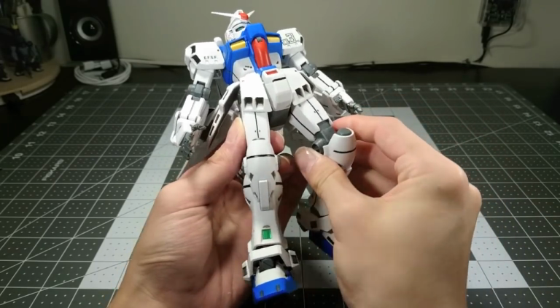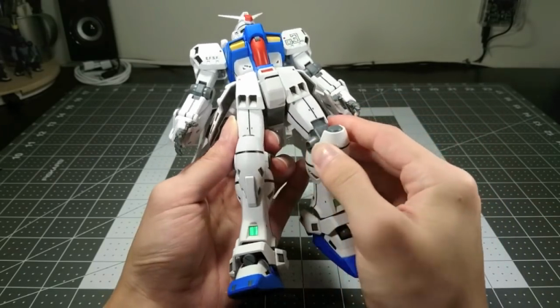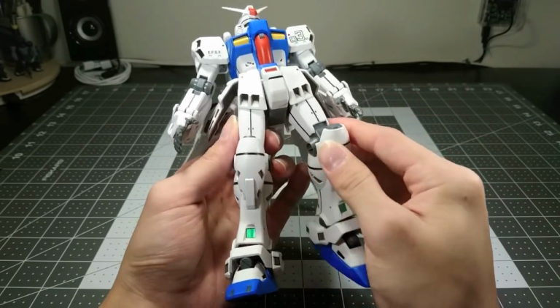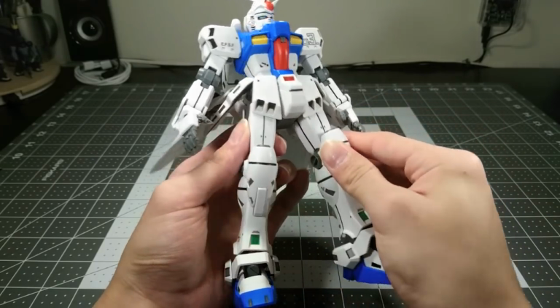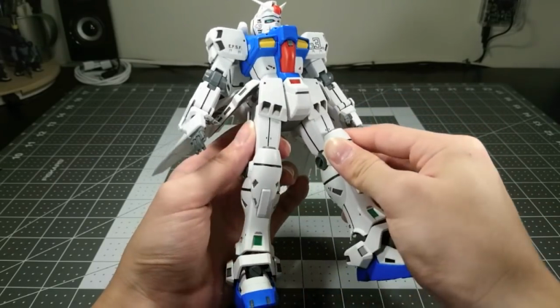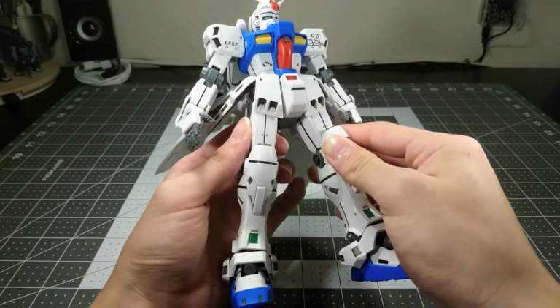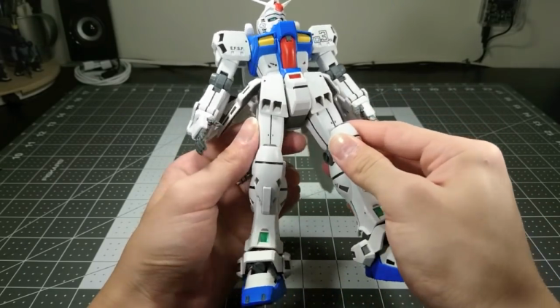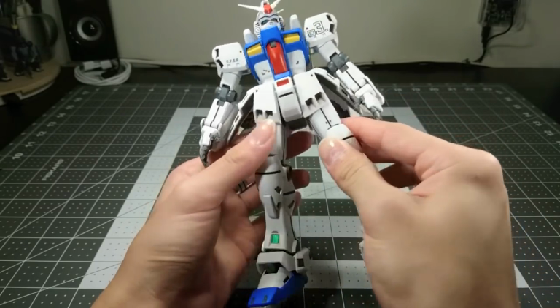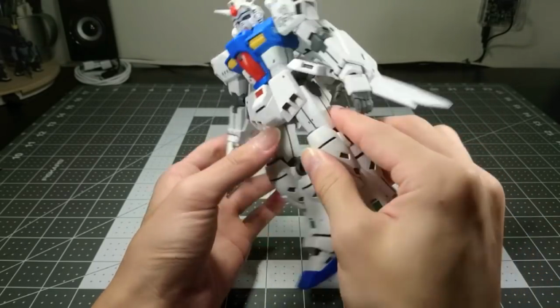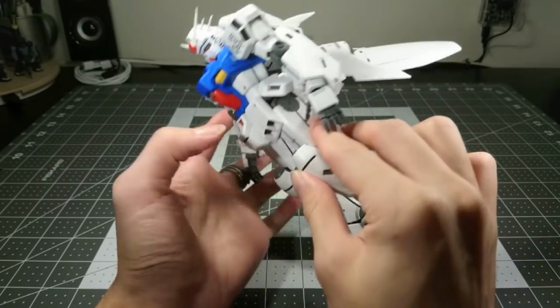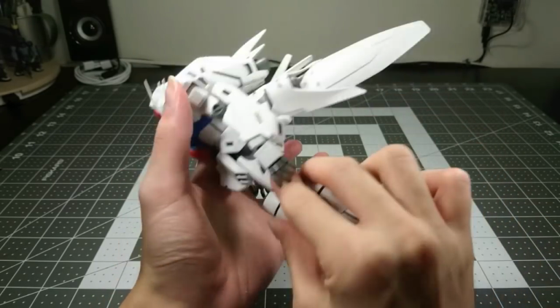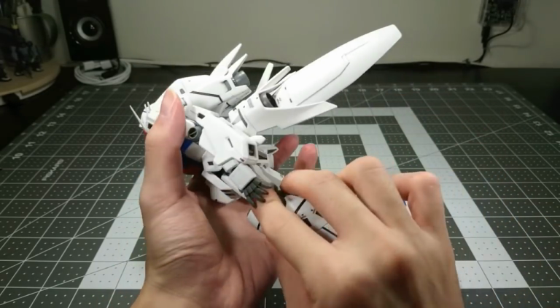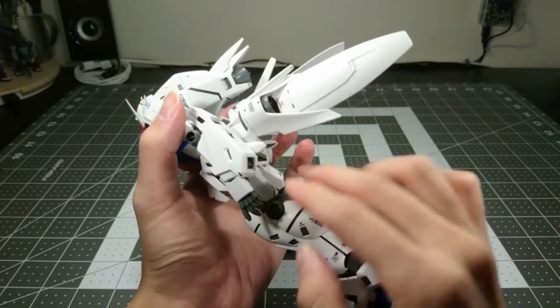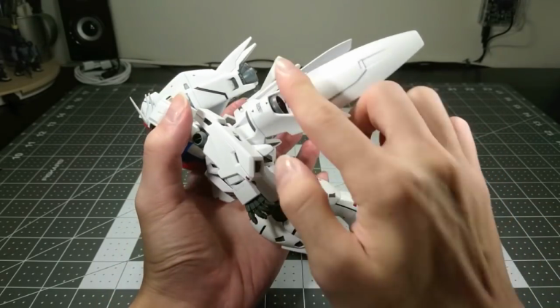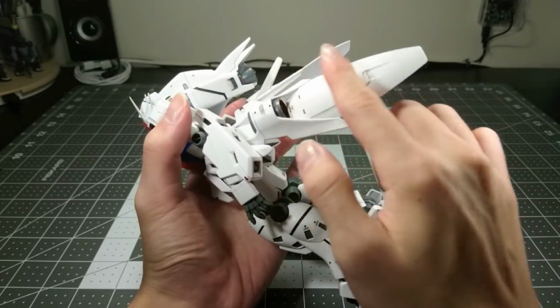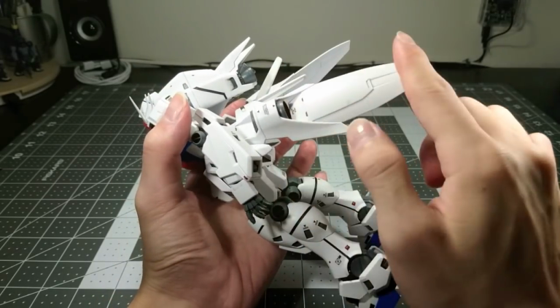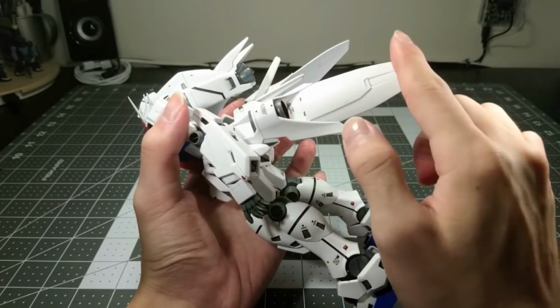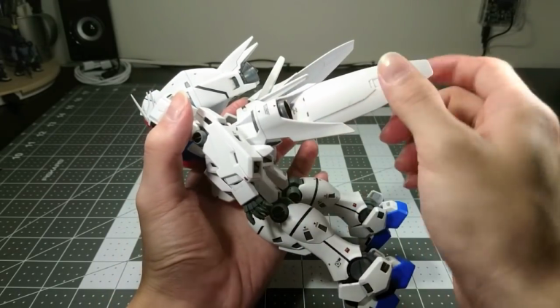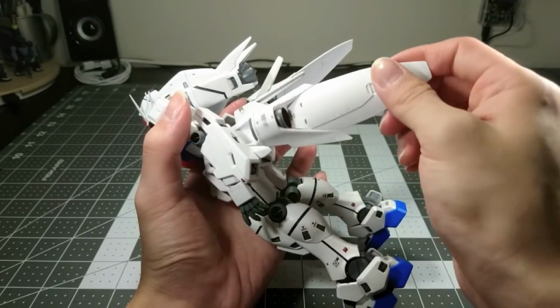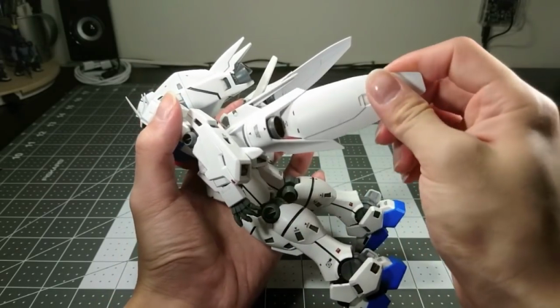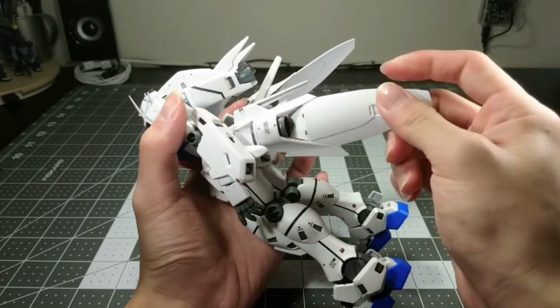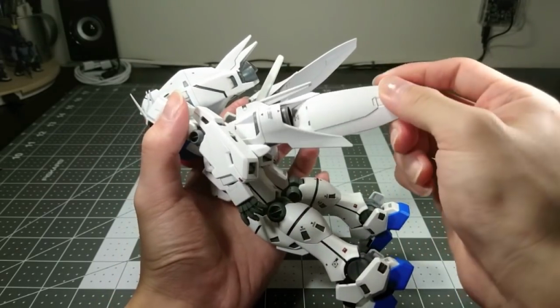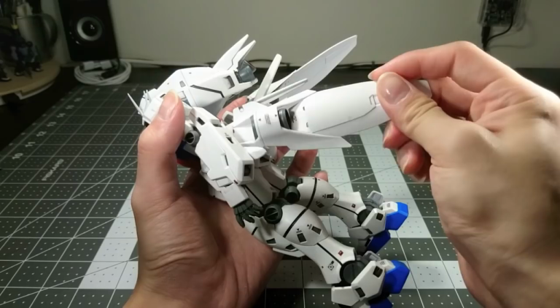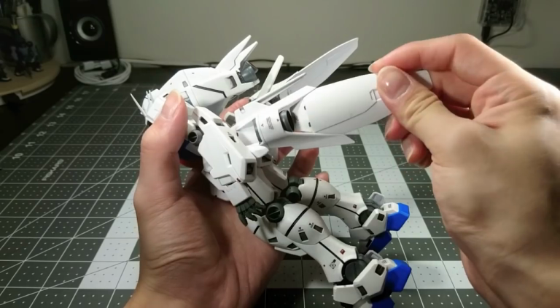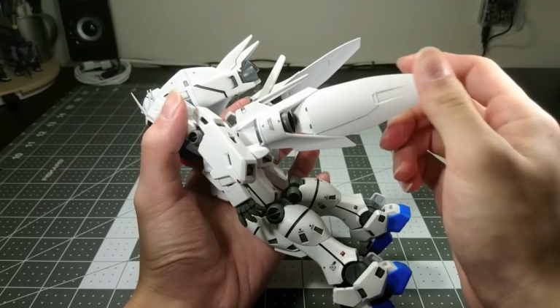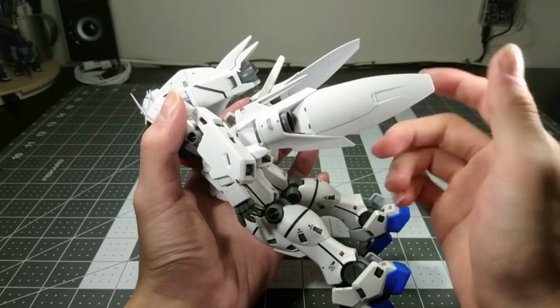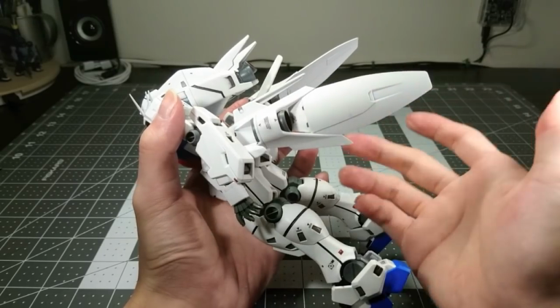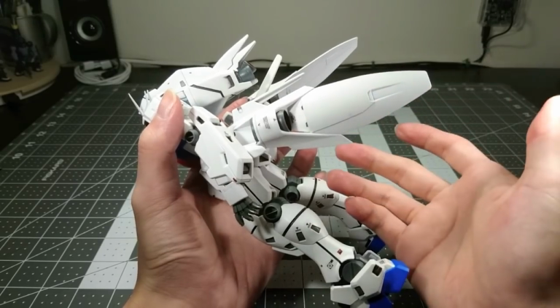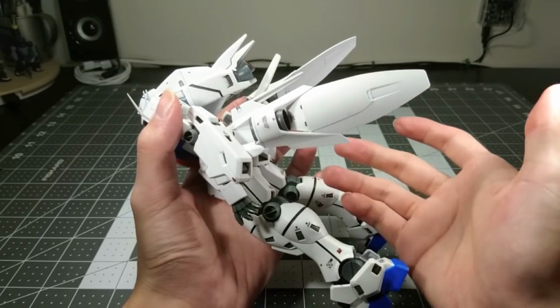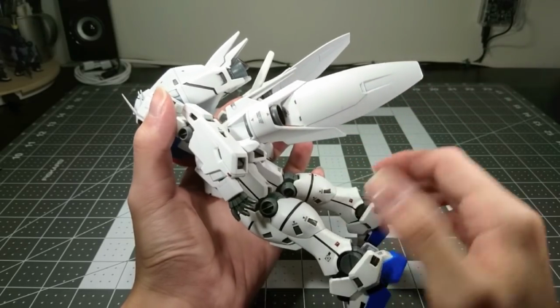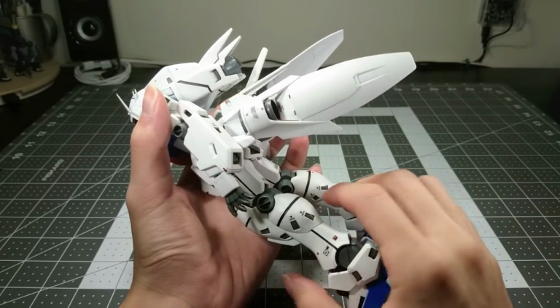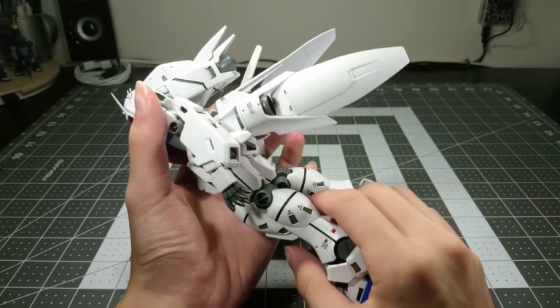This is not helped by the fact that the boosters on the back, although relatively hollow, are still quite weighty.